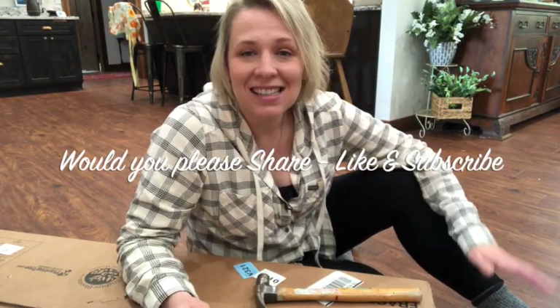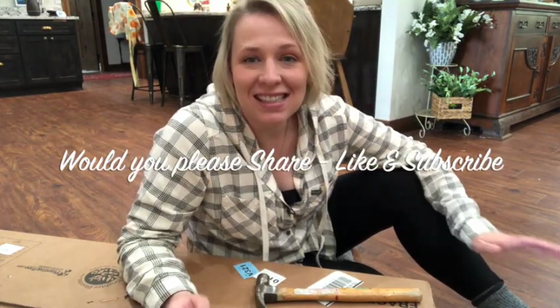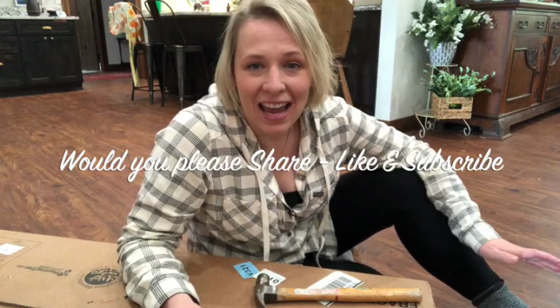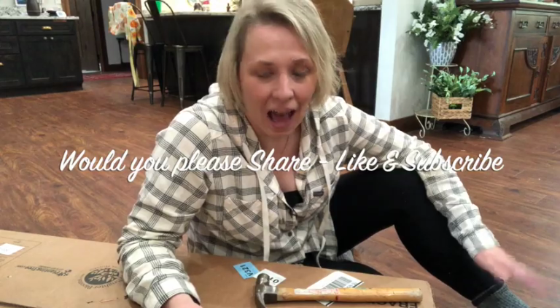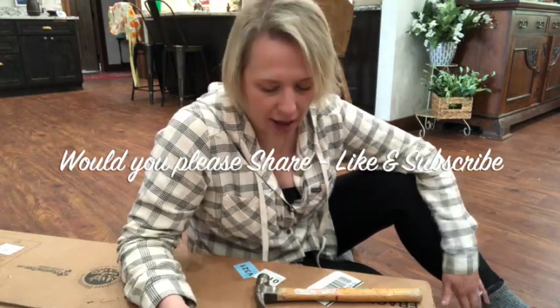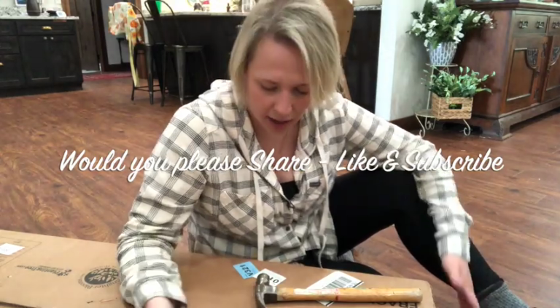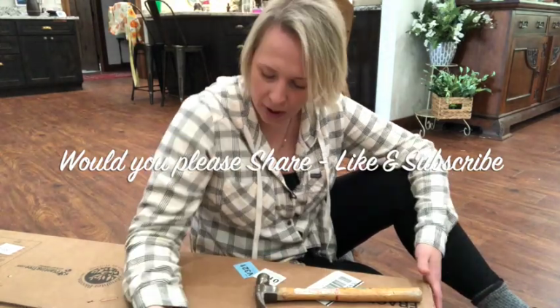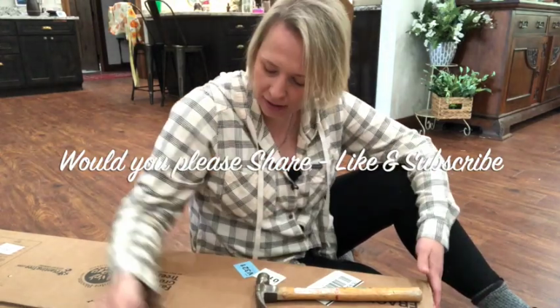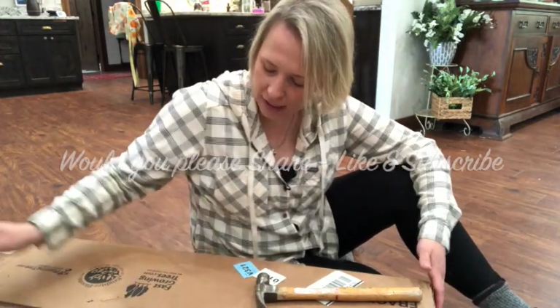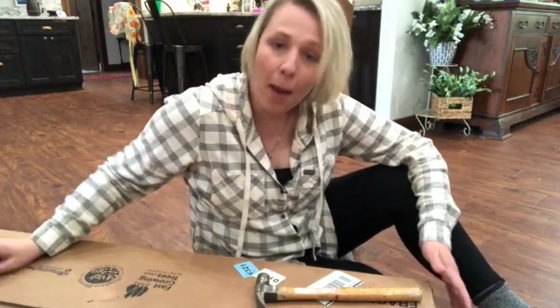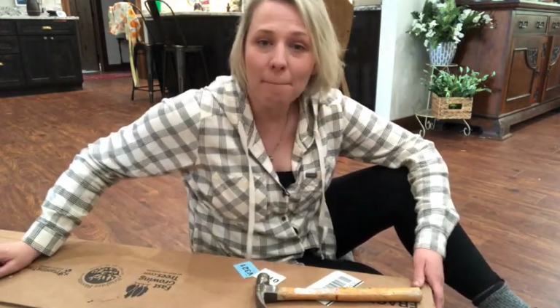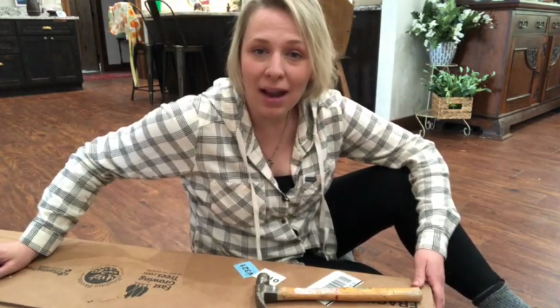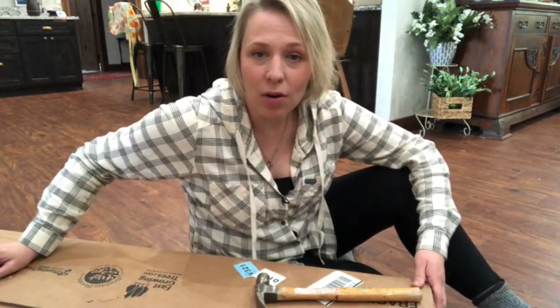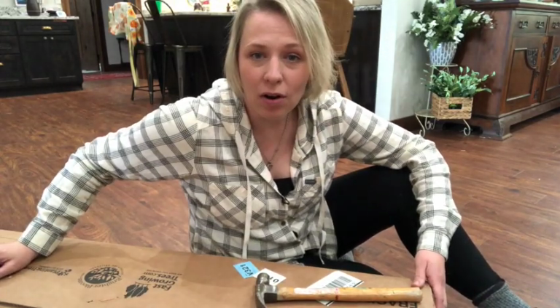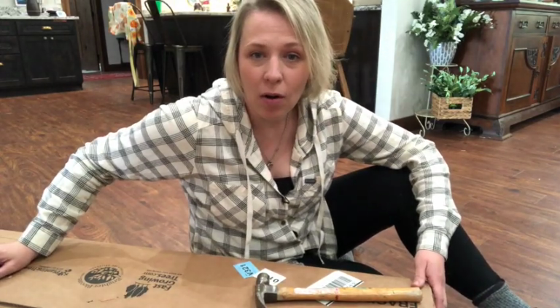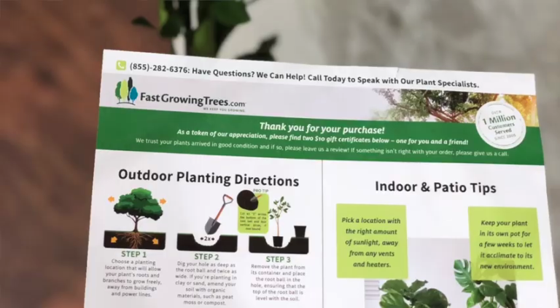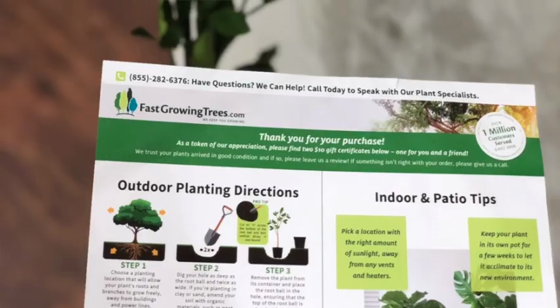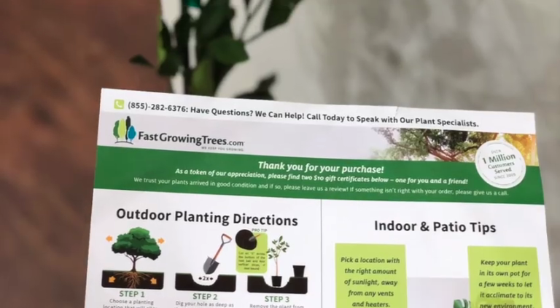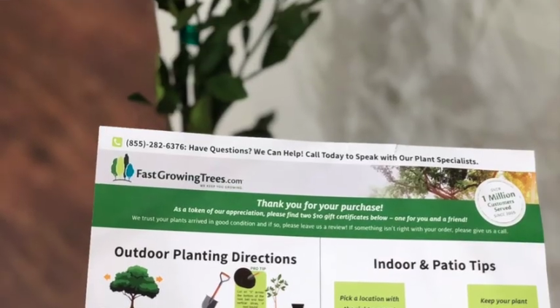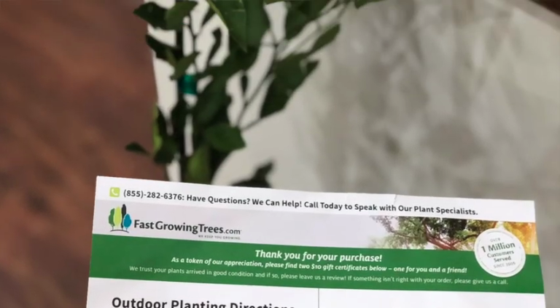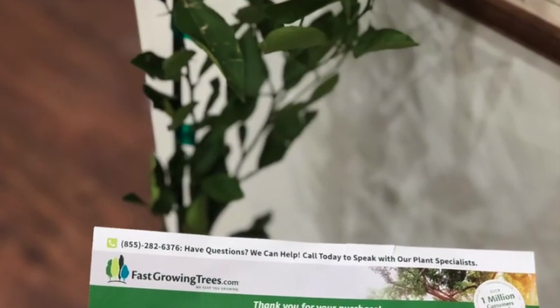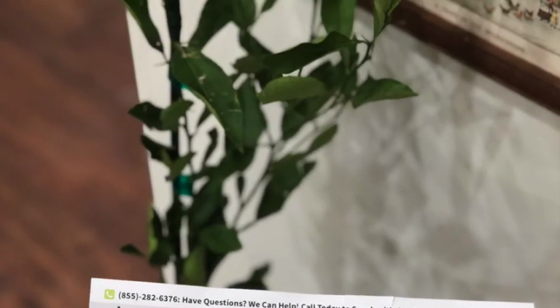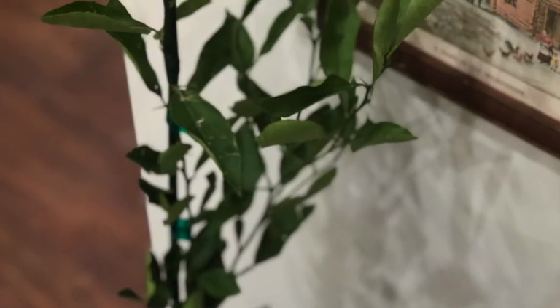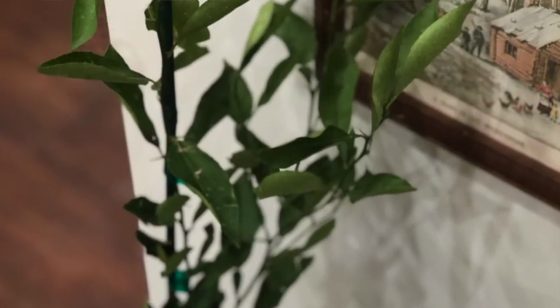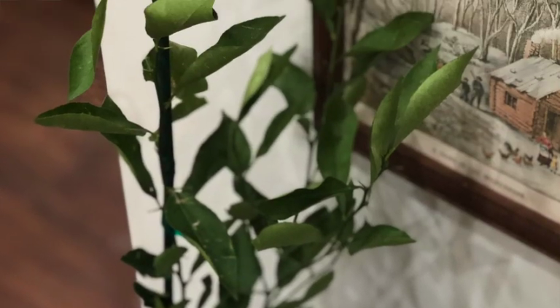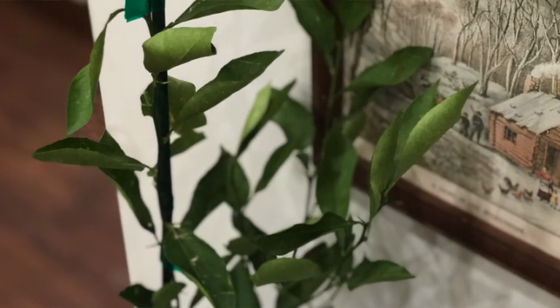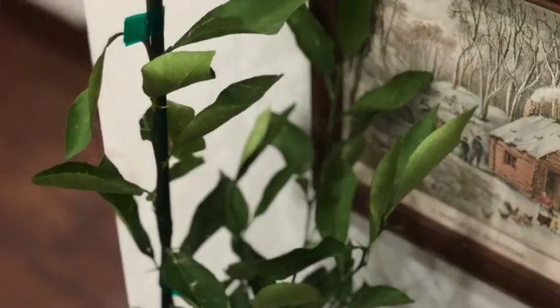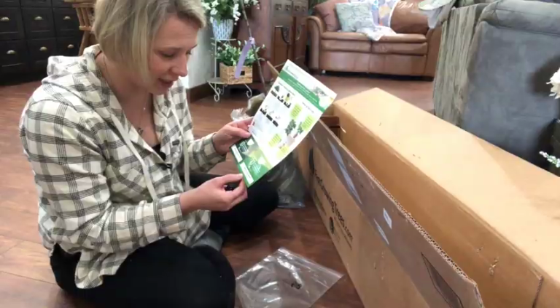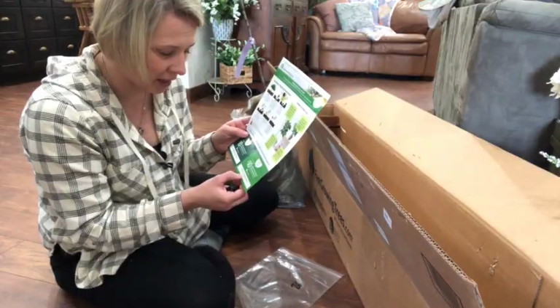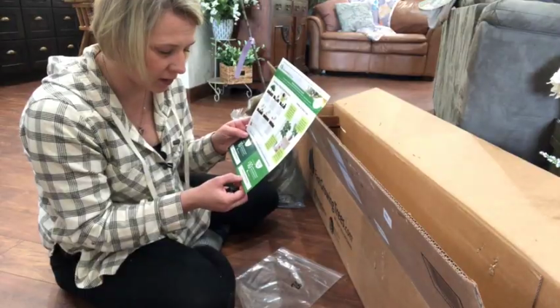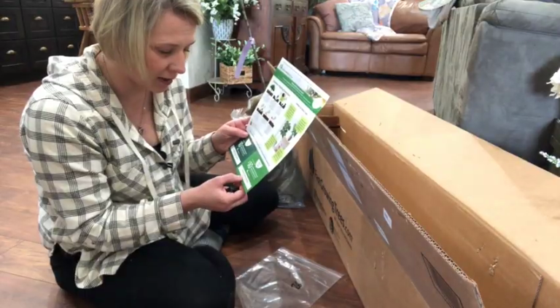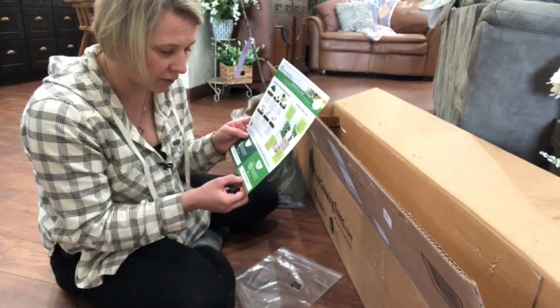Today I am unboxing my order from FastGrowingTrees.com and I'm really excited!